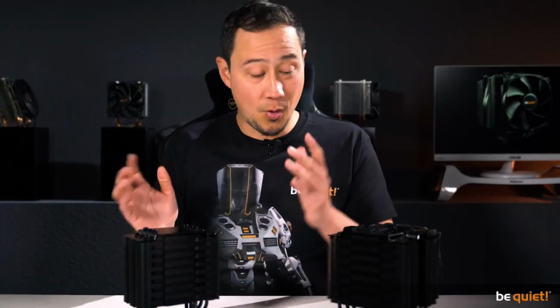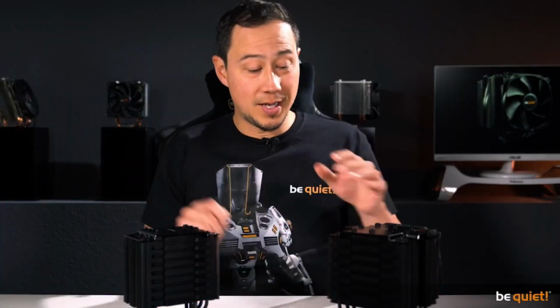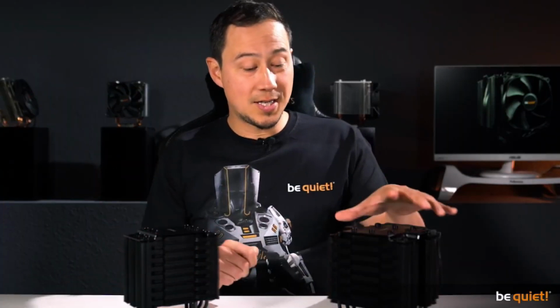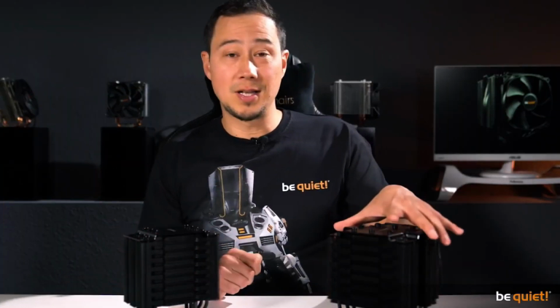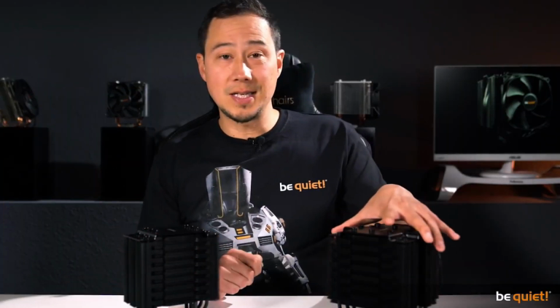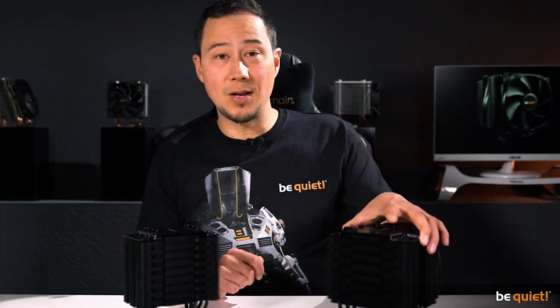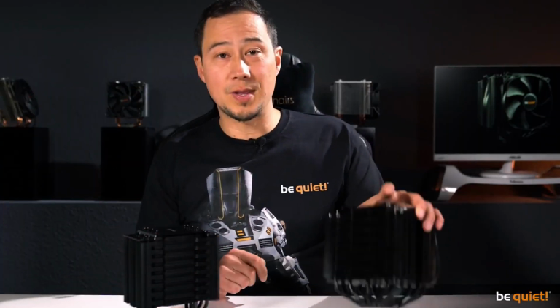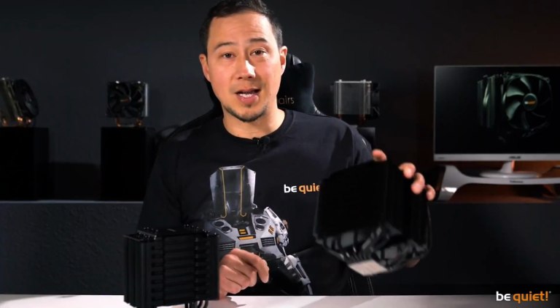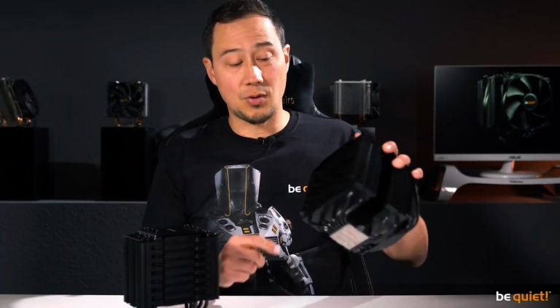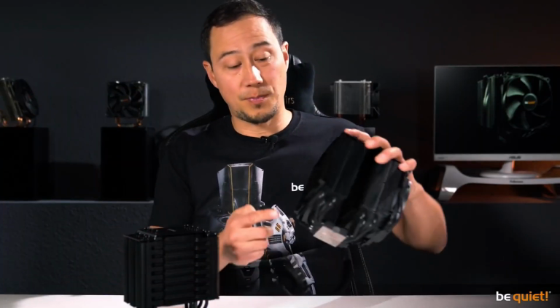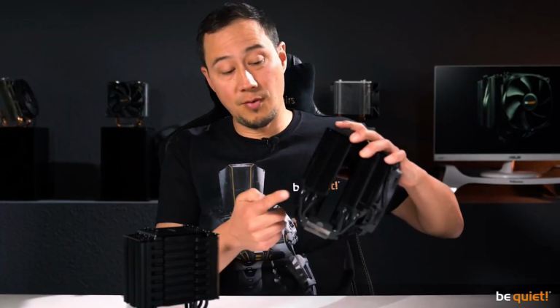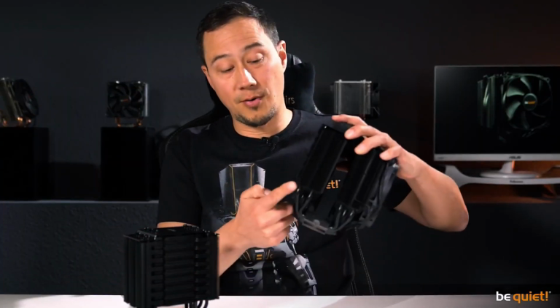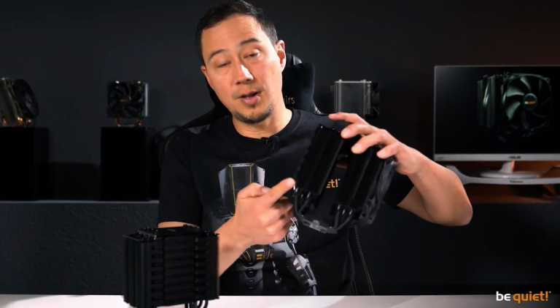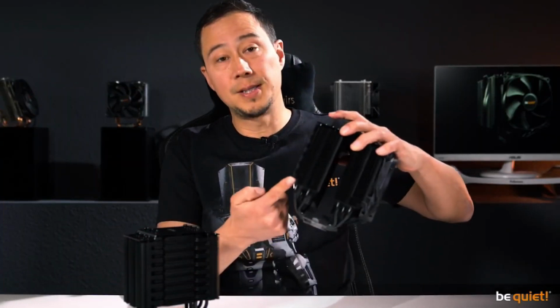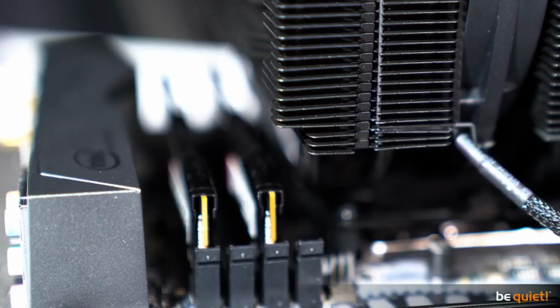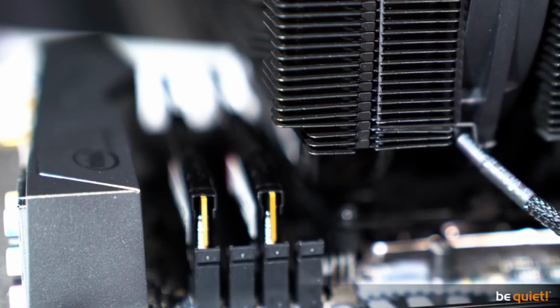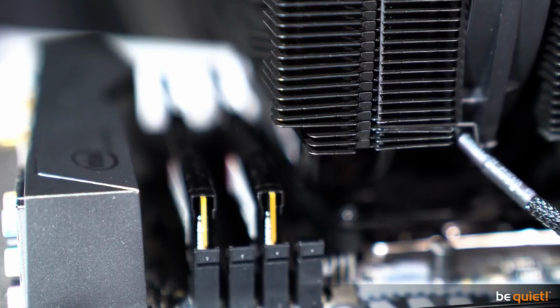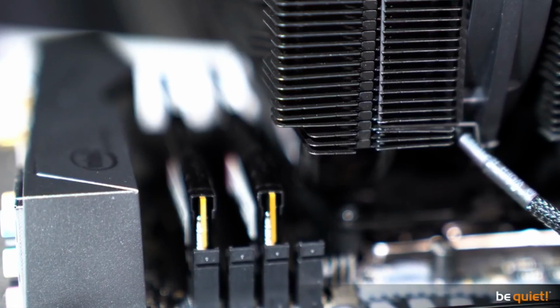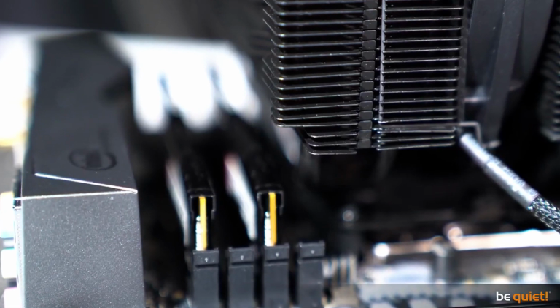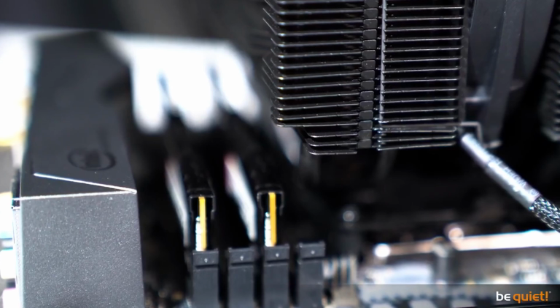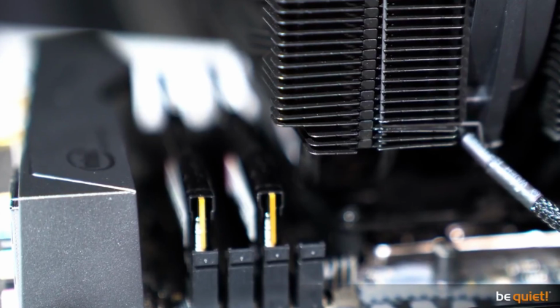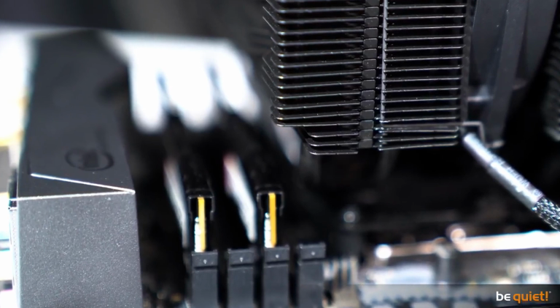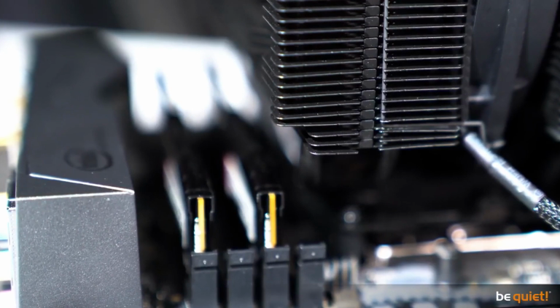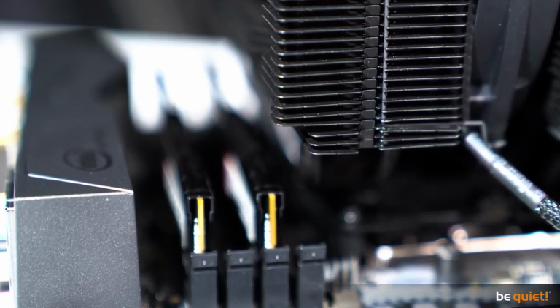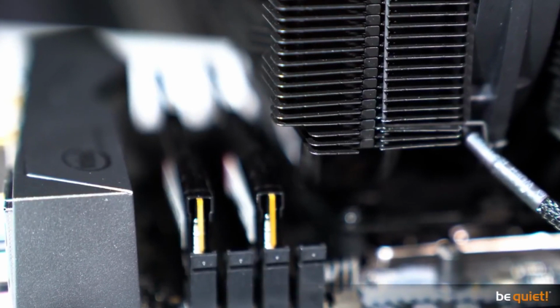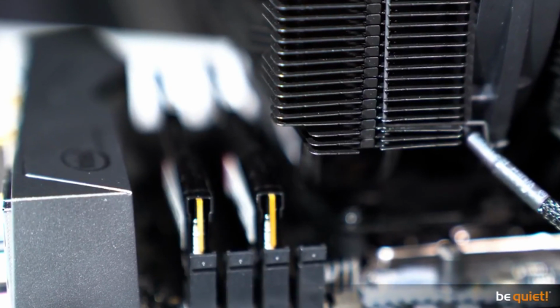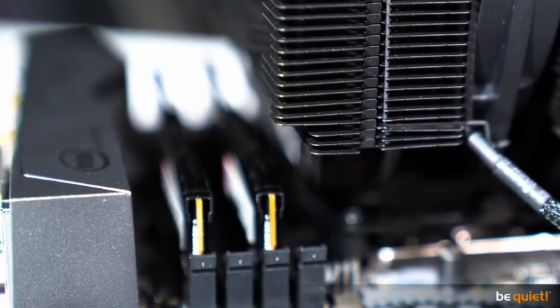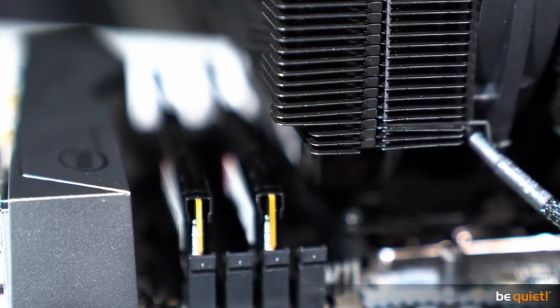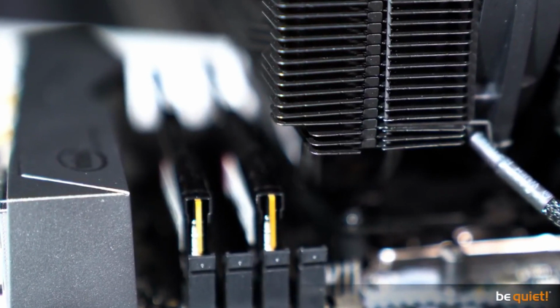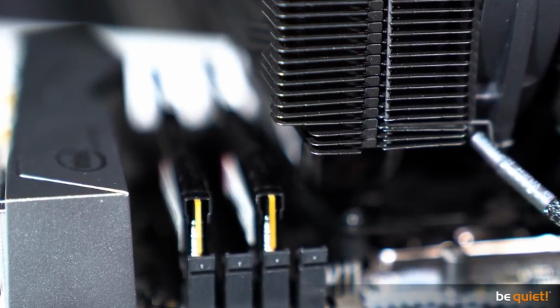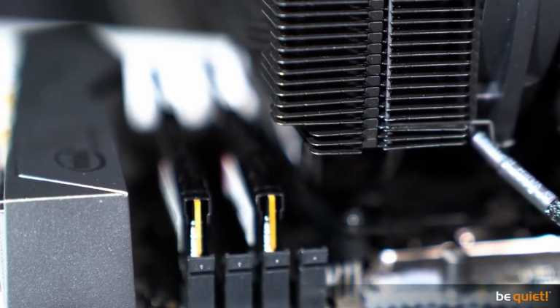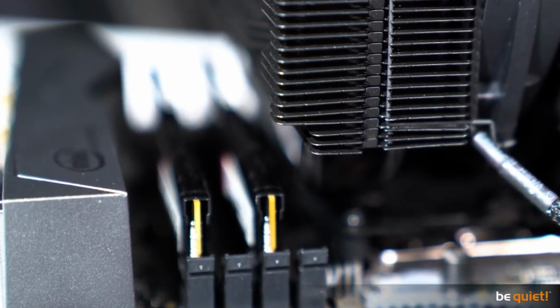One additional detail with the Dark Rock Pro 4: a small gap in the cooling fins offers more room for the RAM bar.